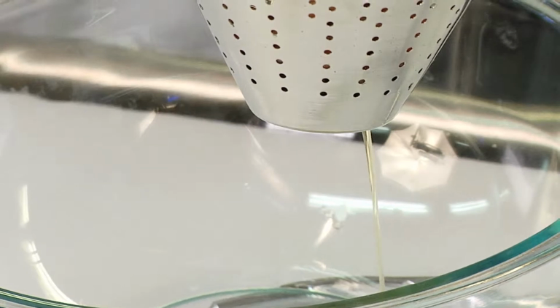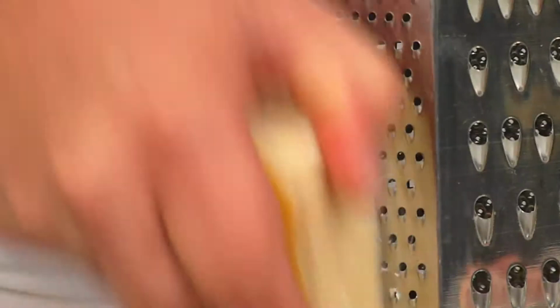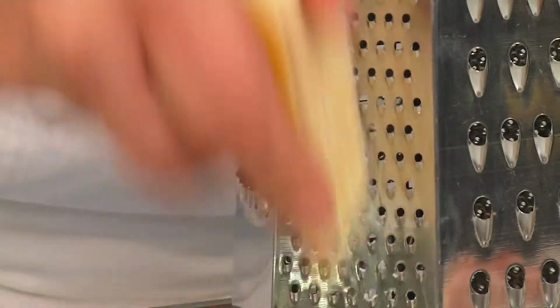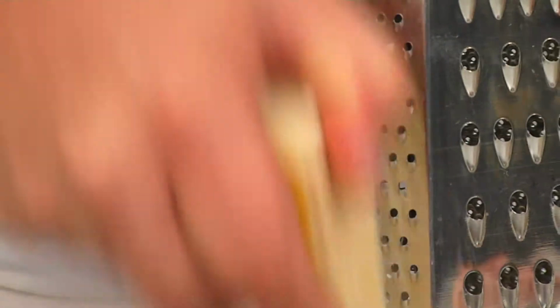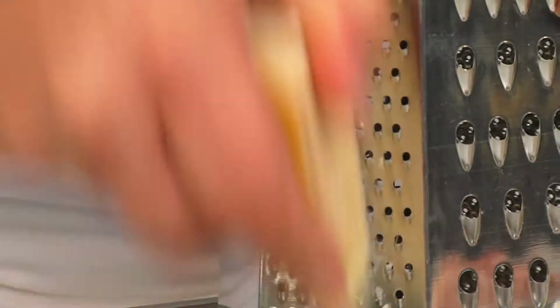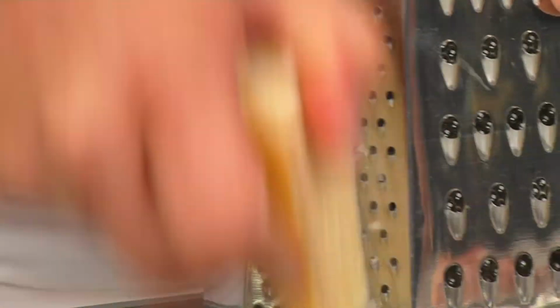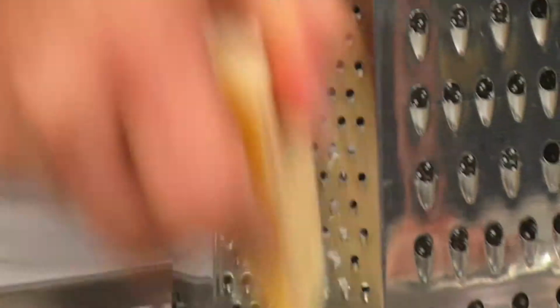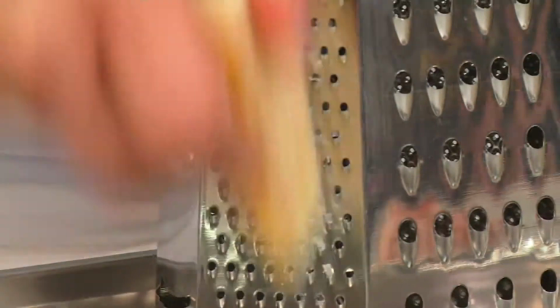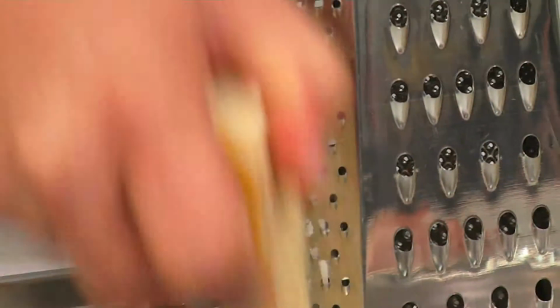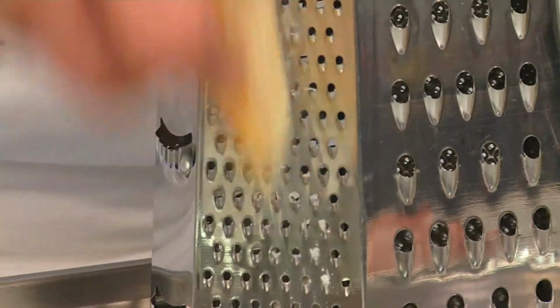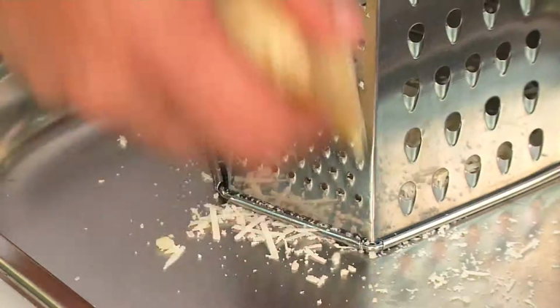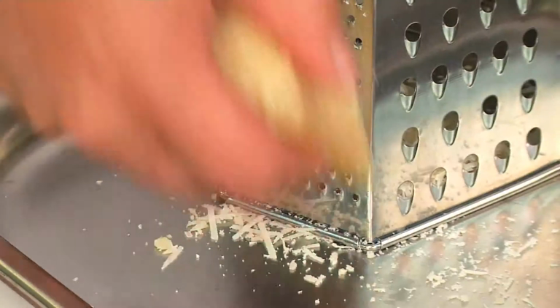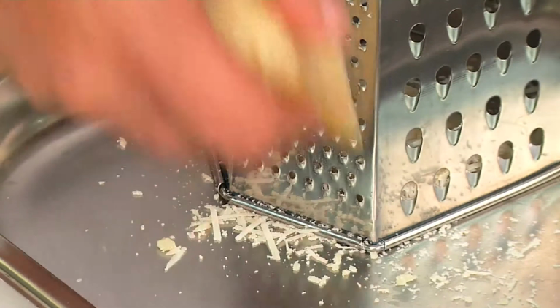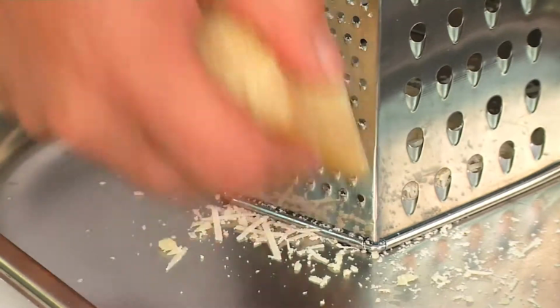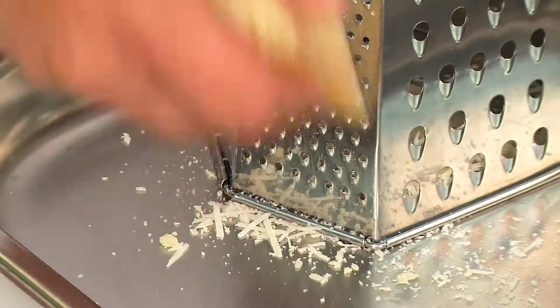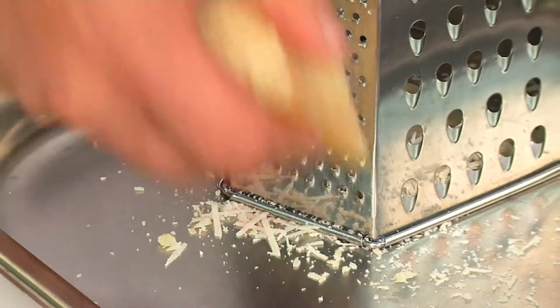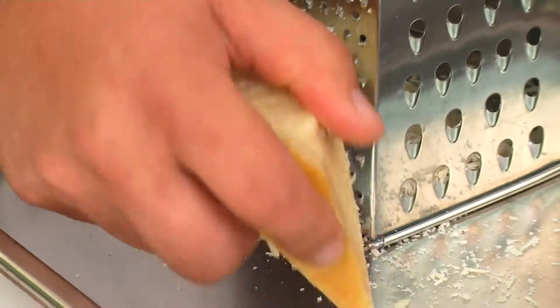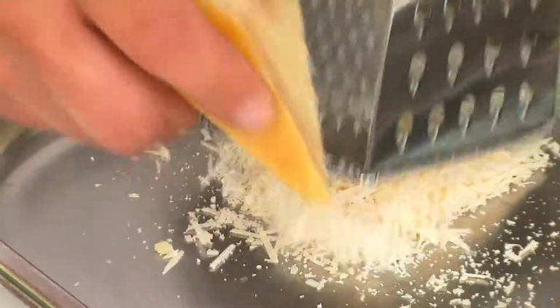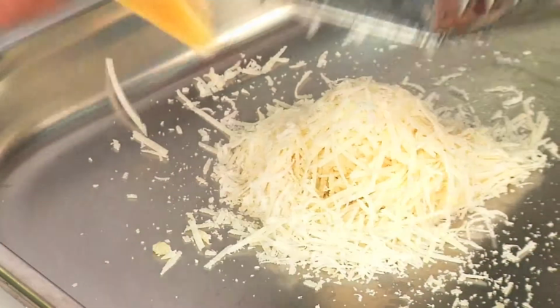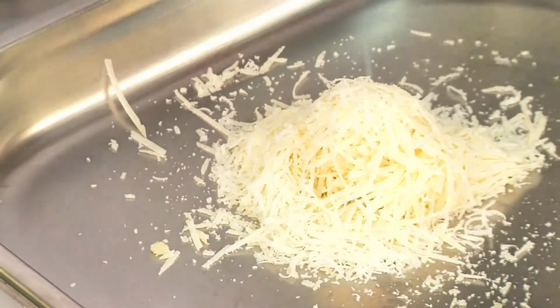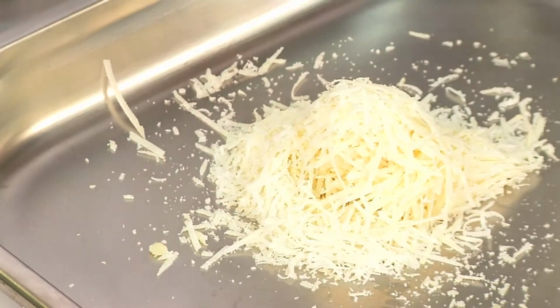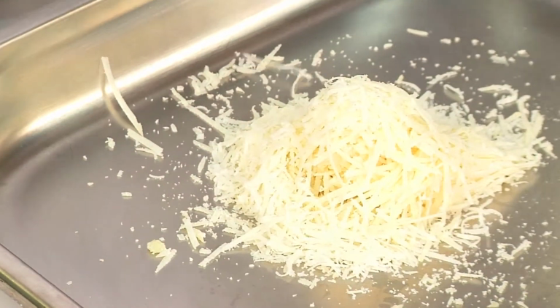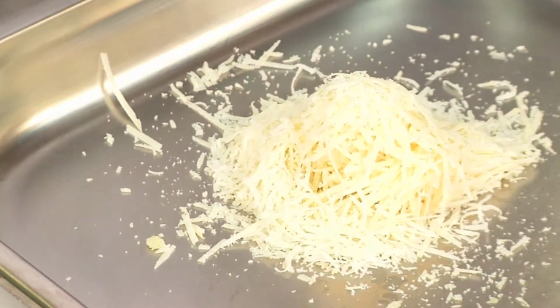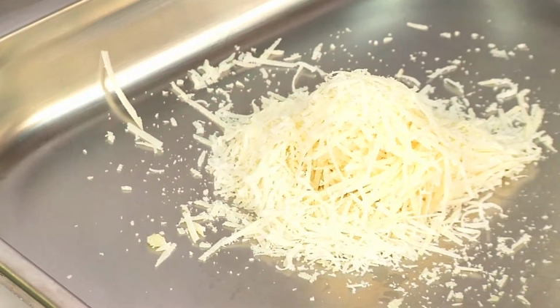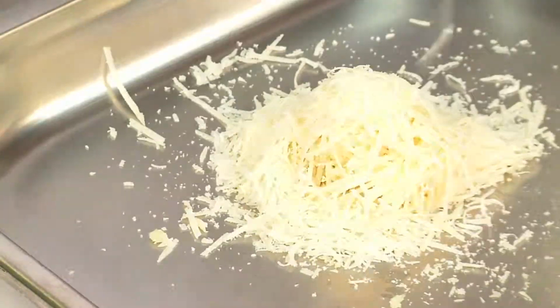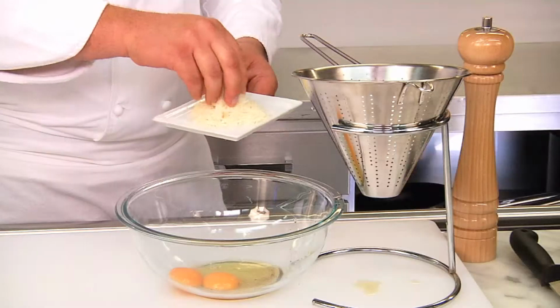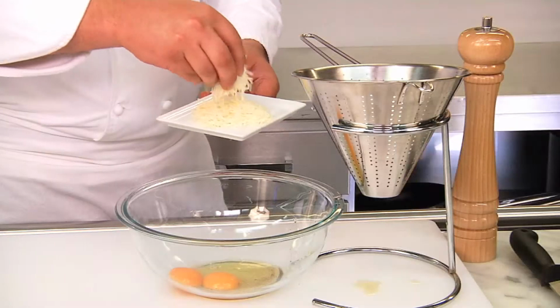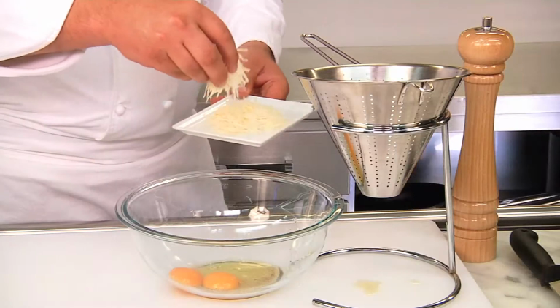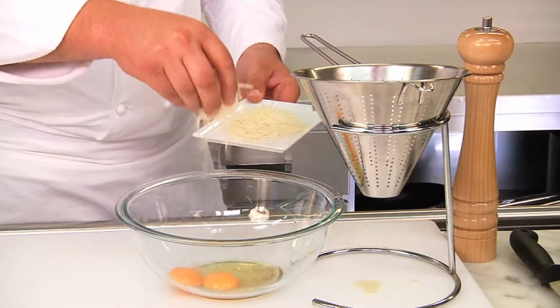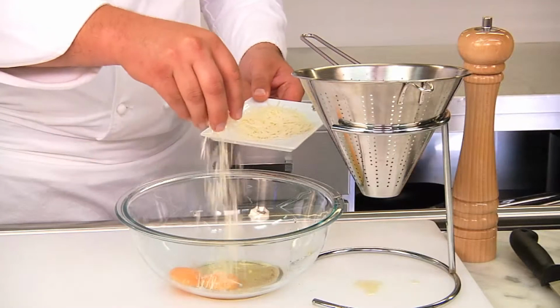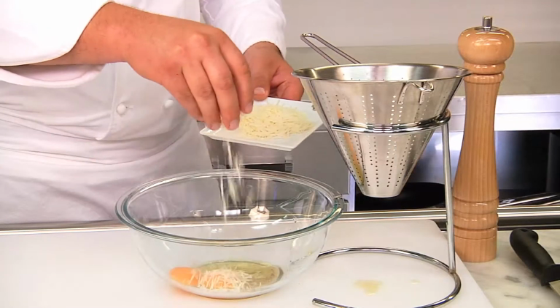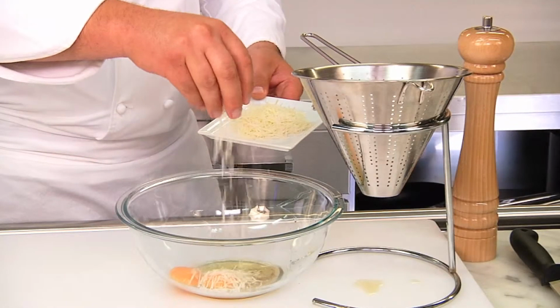We grate the cheese. Our tip: pecorino romana or parmesan are best suited for this.